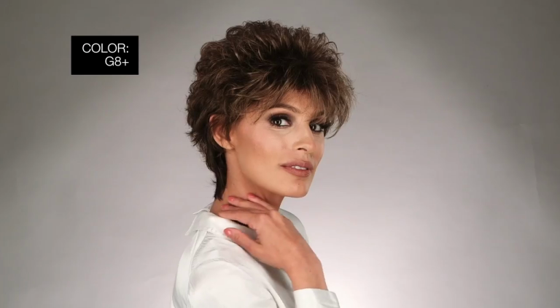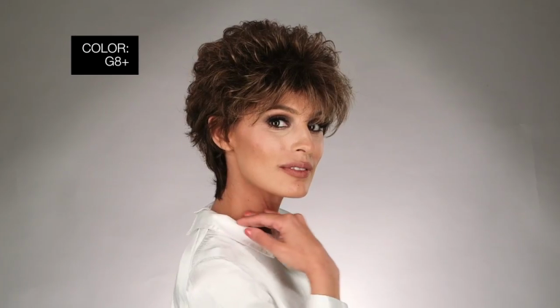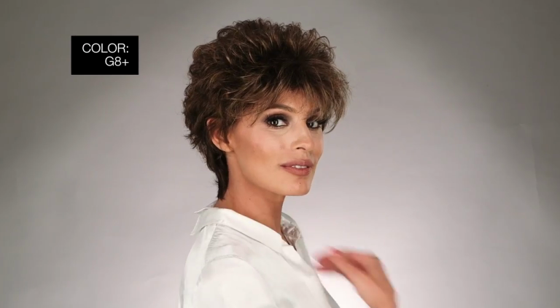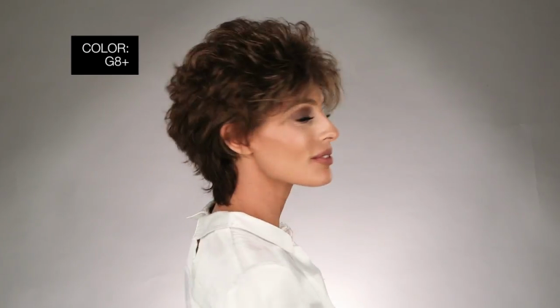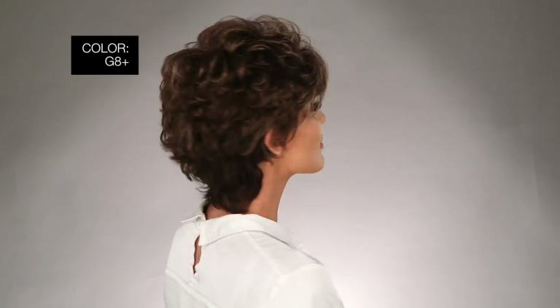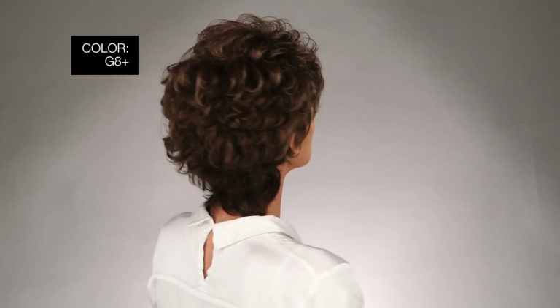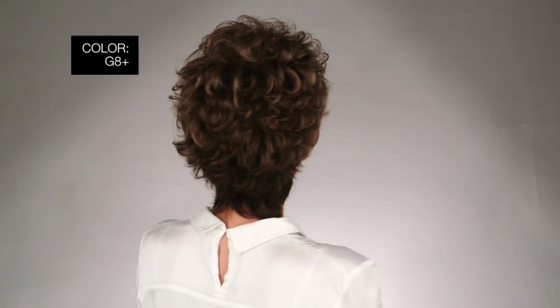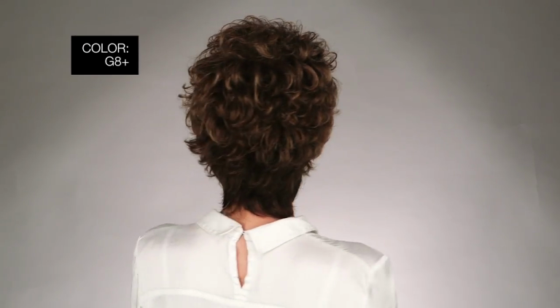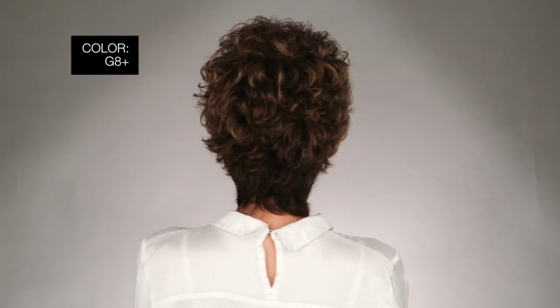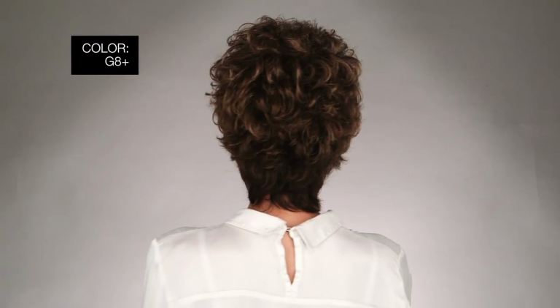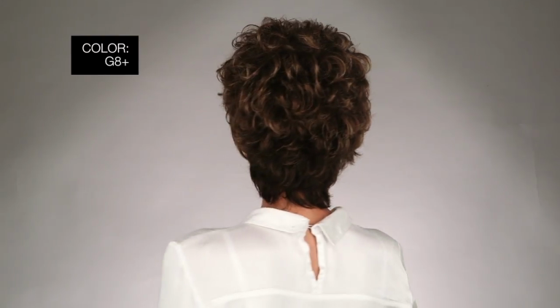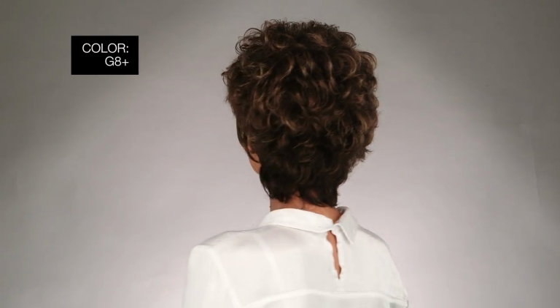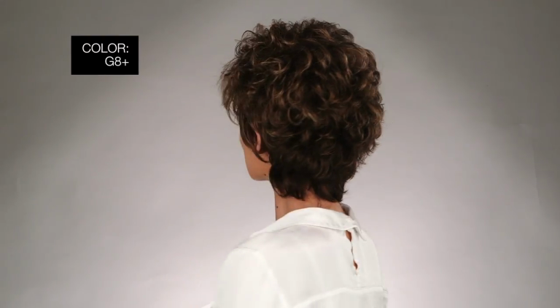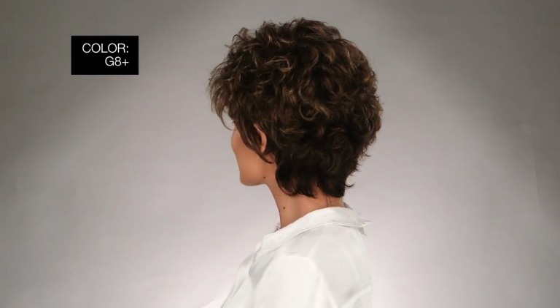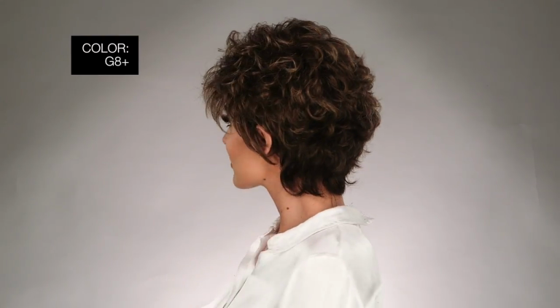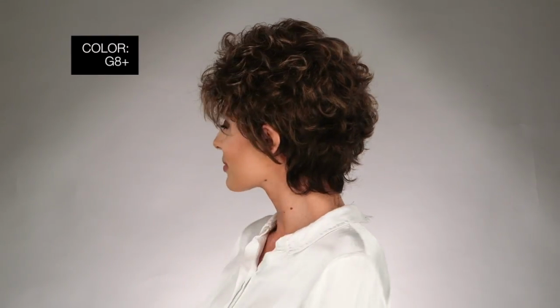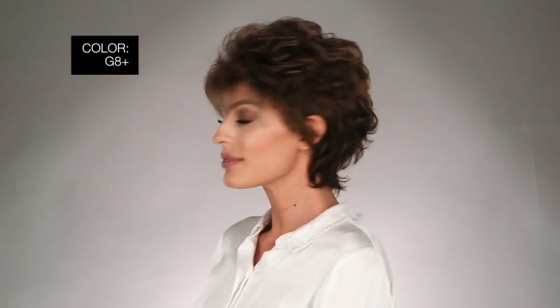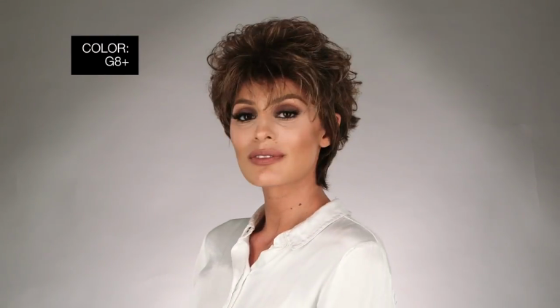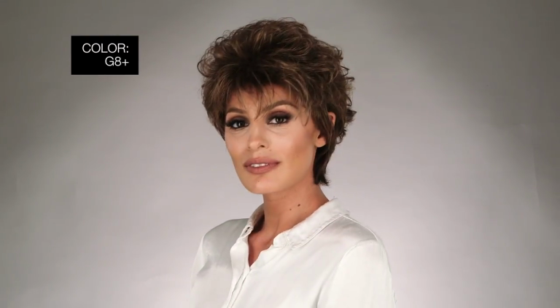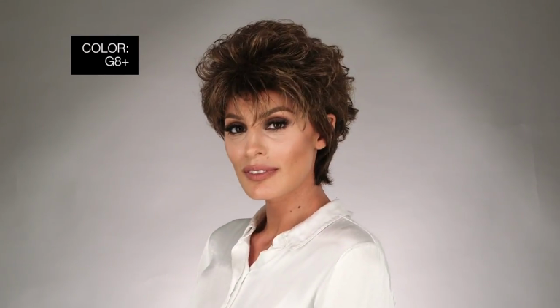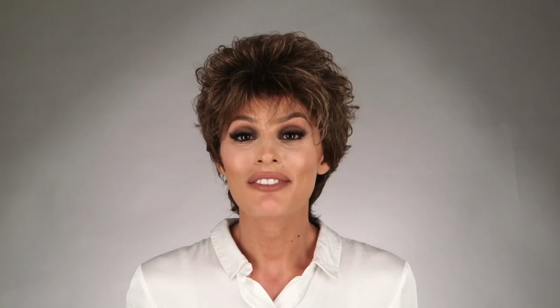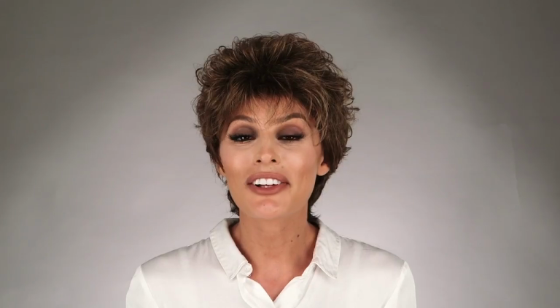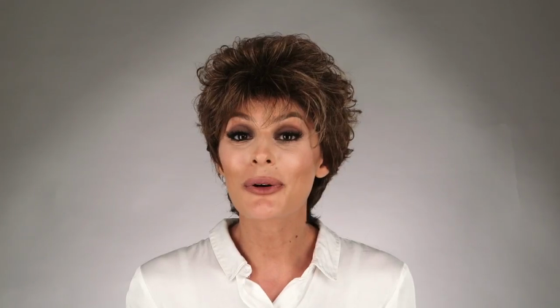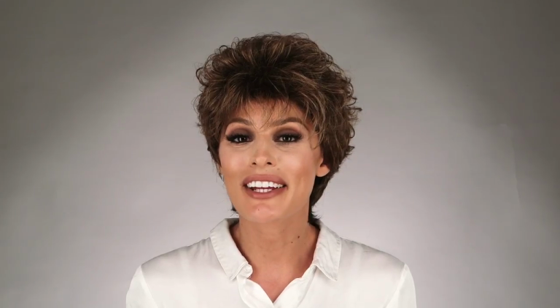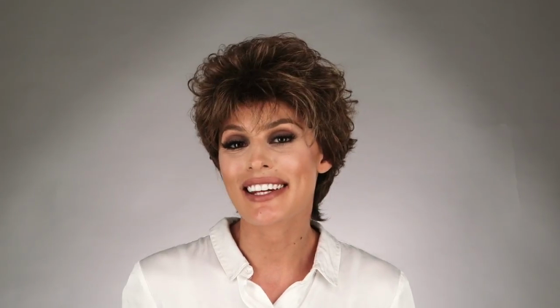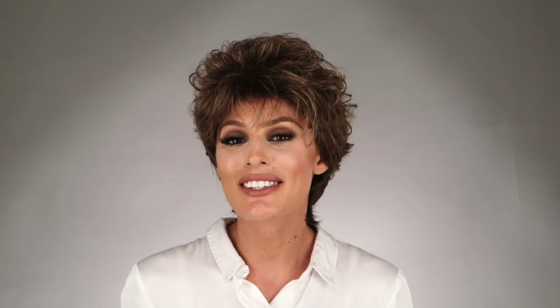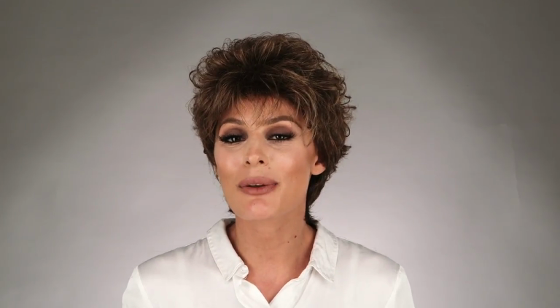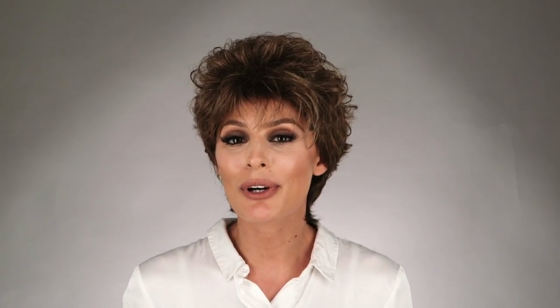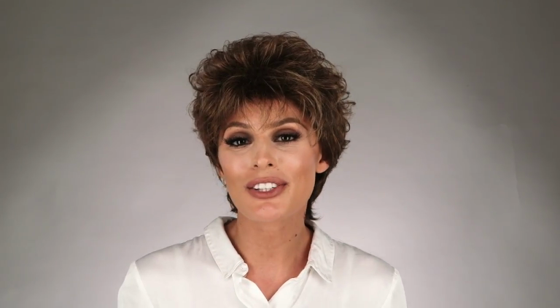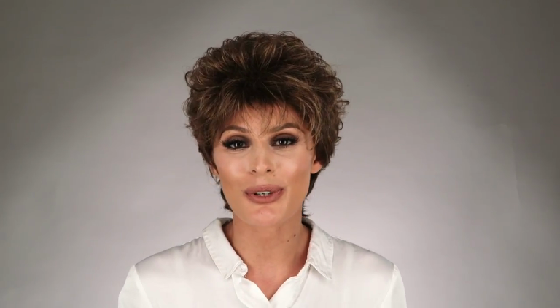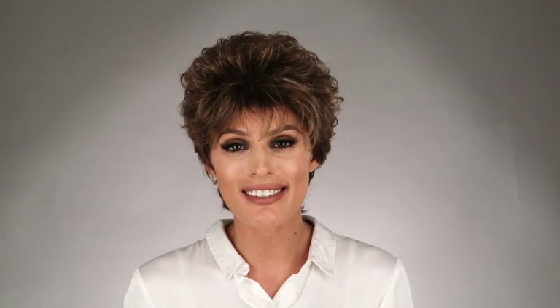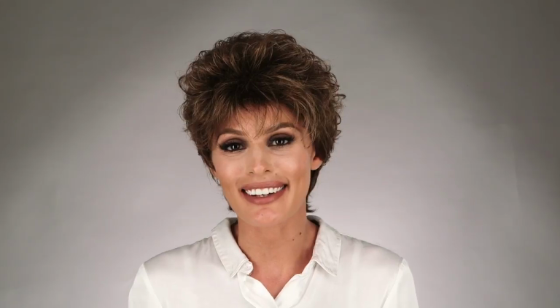I'm wearing mine in color G8 Plus Chestnut Mist, warm medium brown. Follow your instincts to the perfect short style.